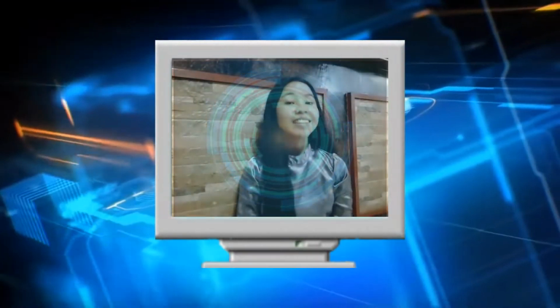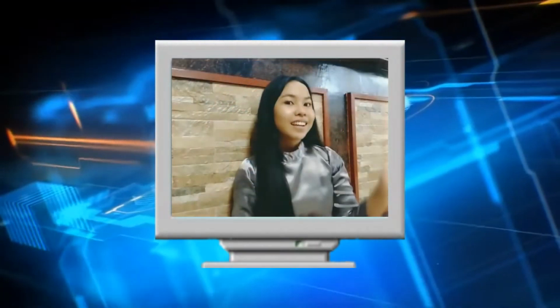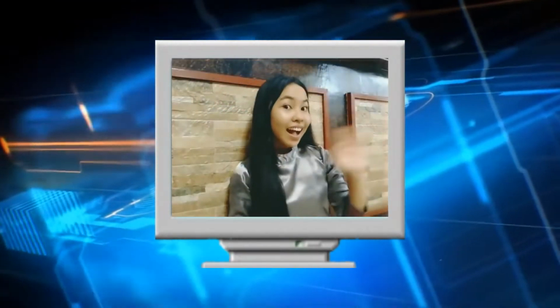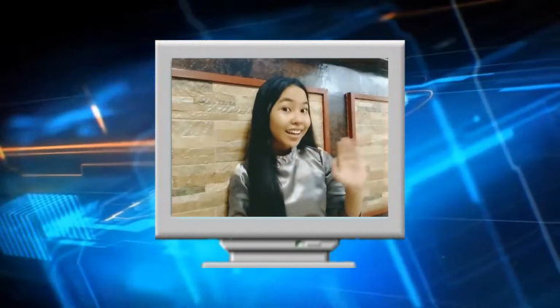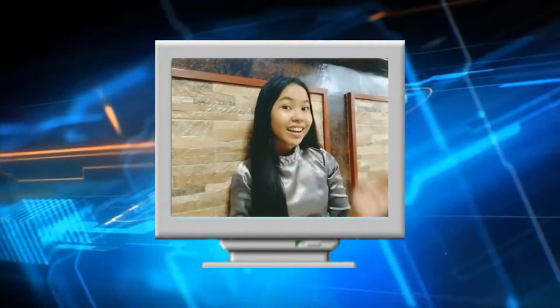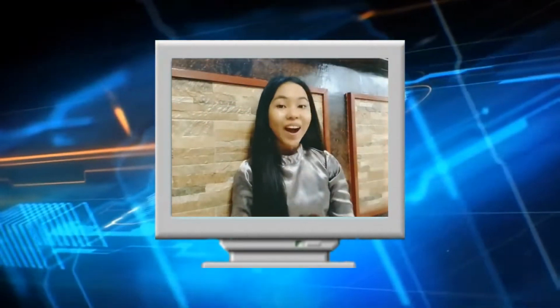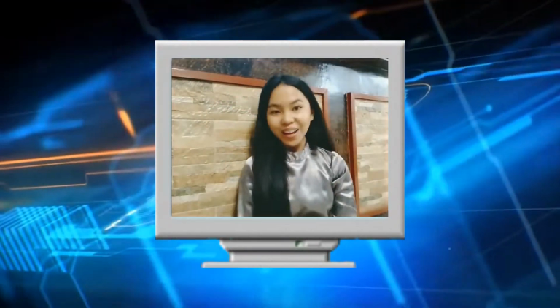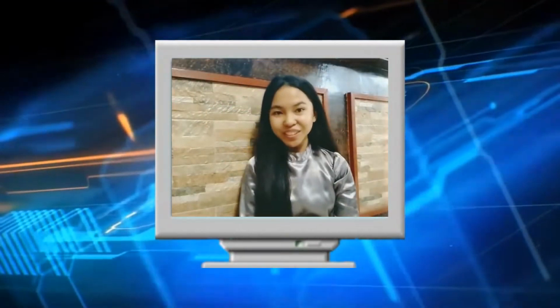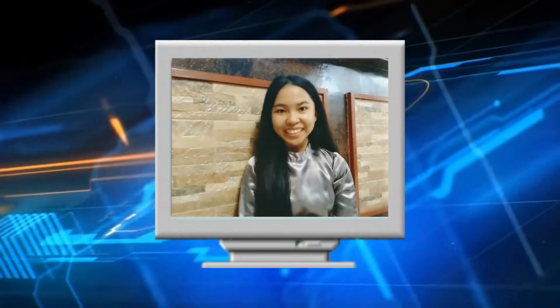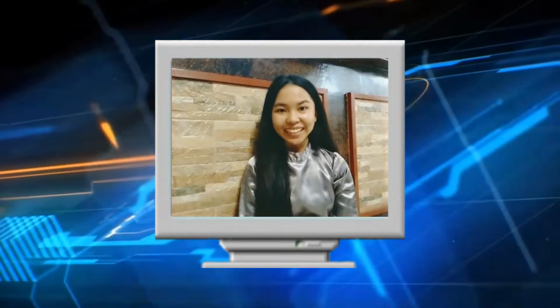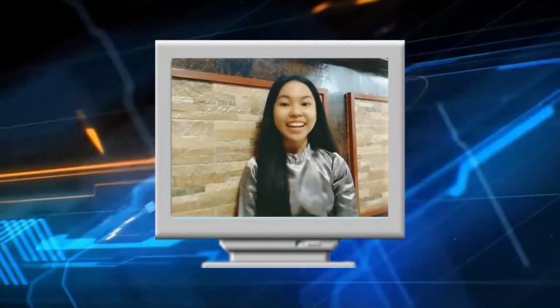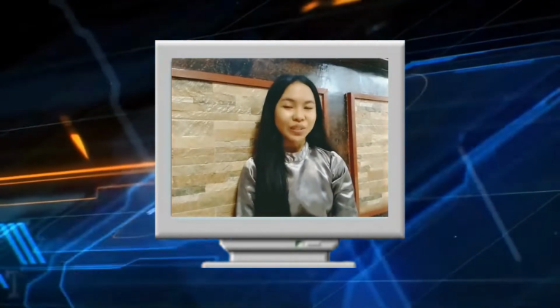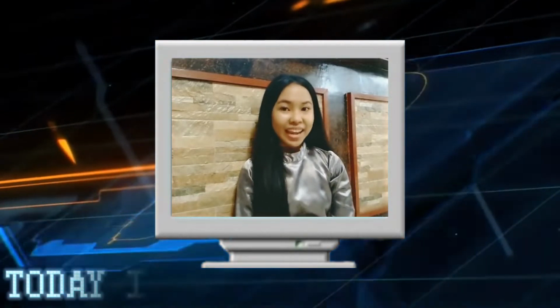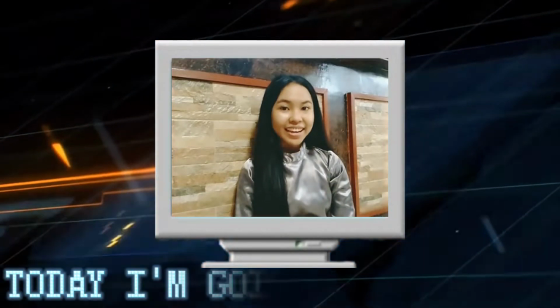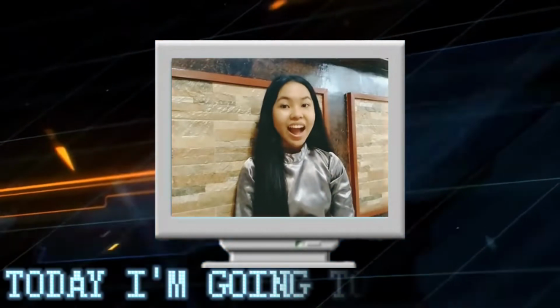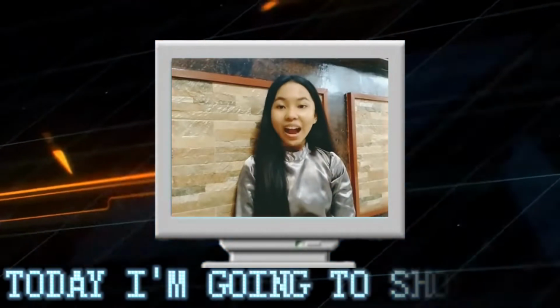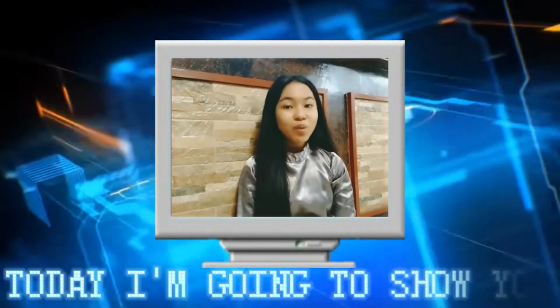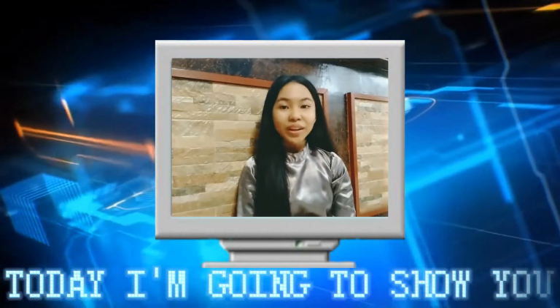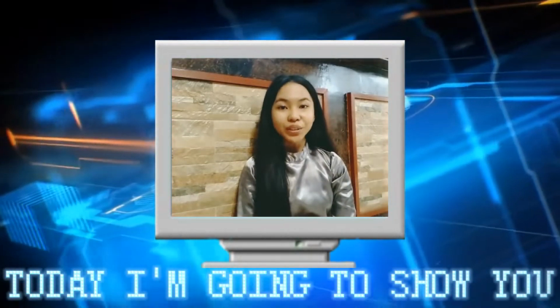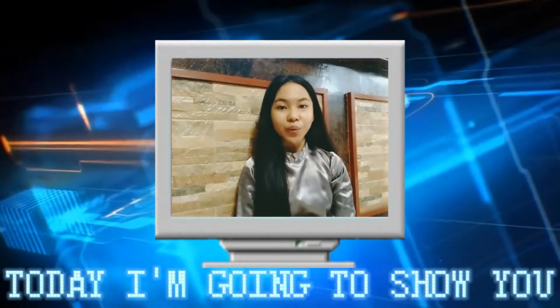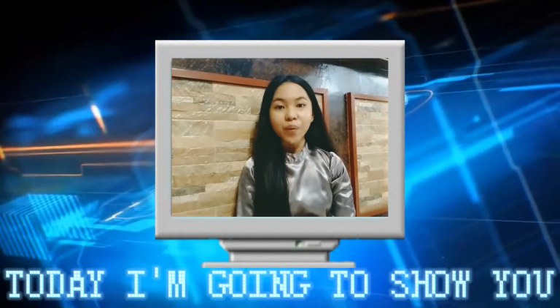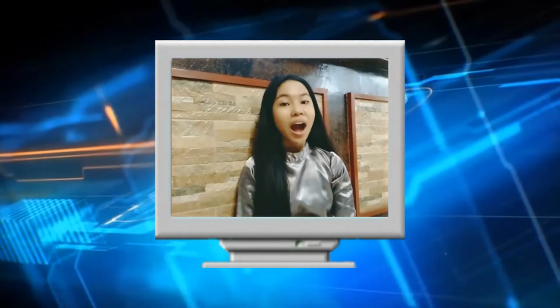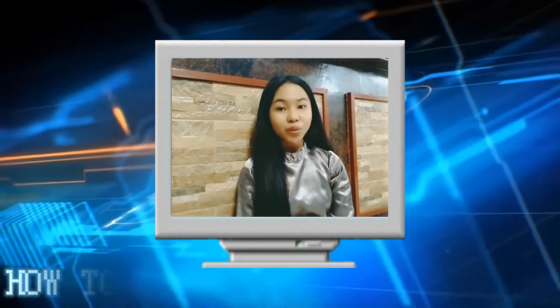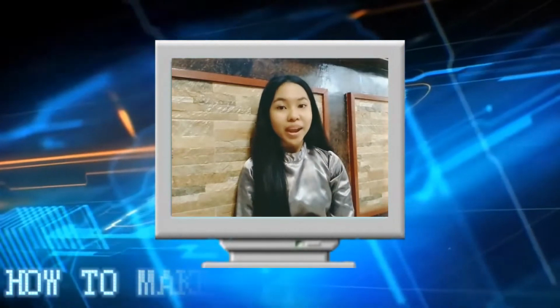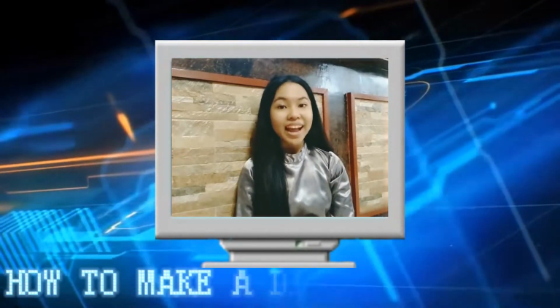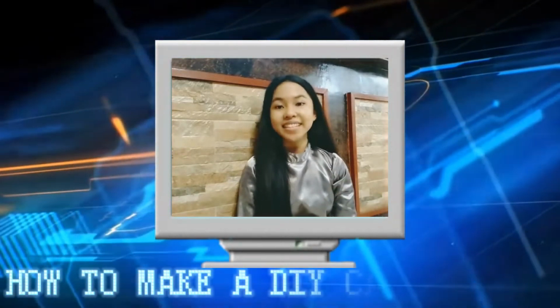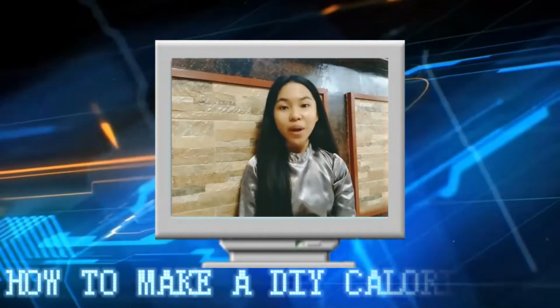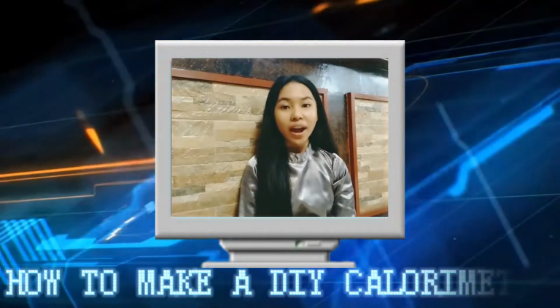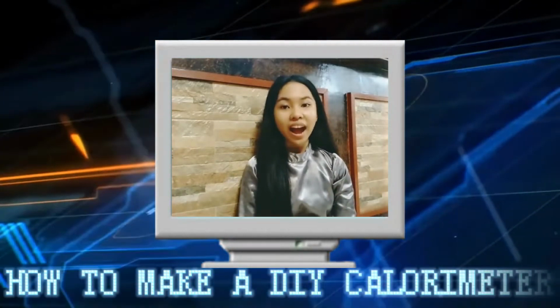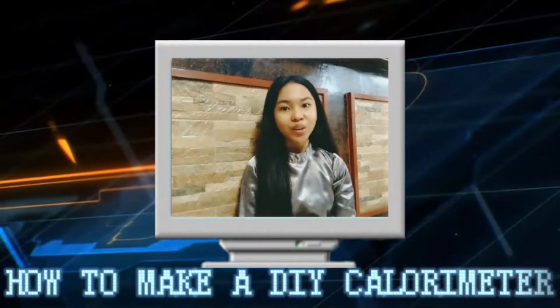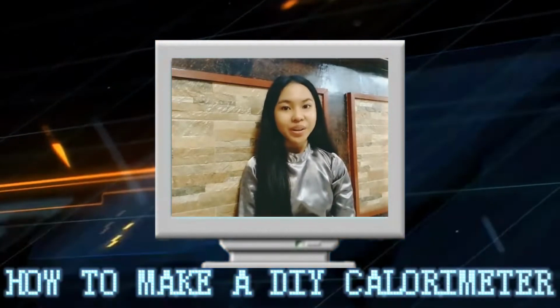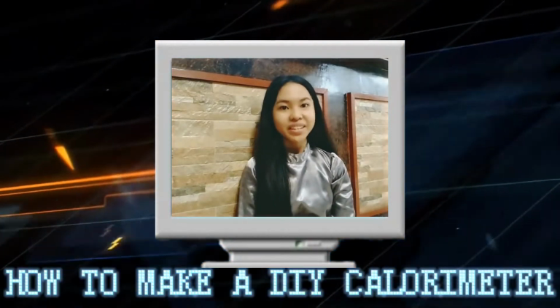Hi, I'm Sheena and today I'm going to show you how to make a DIY calorimeter.